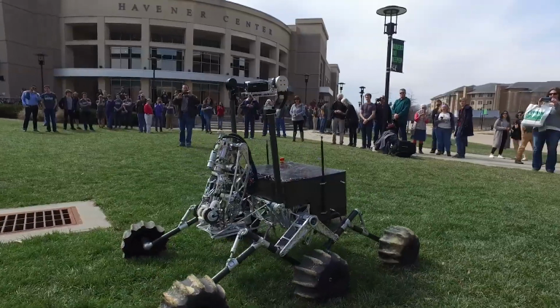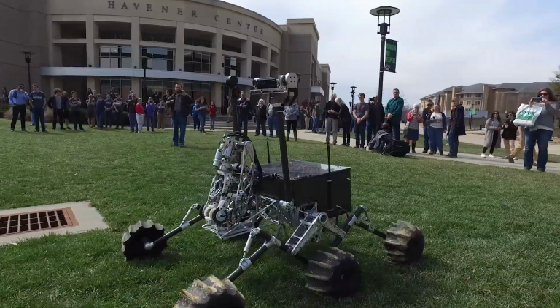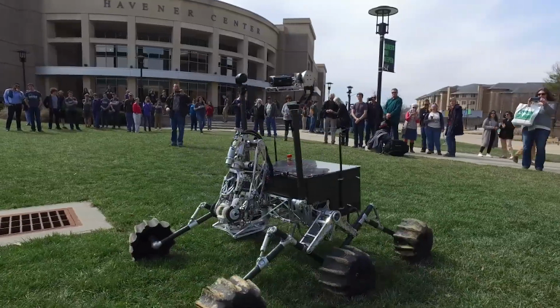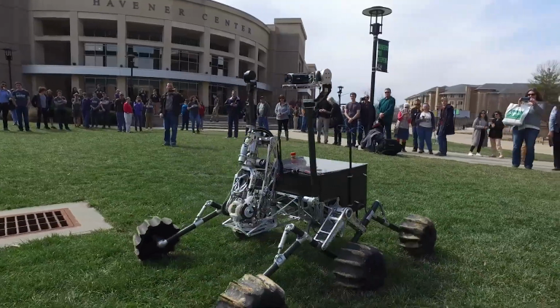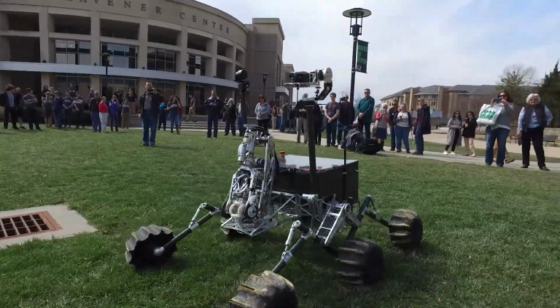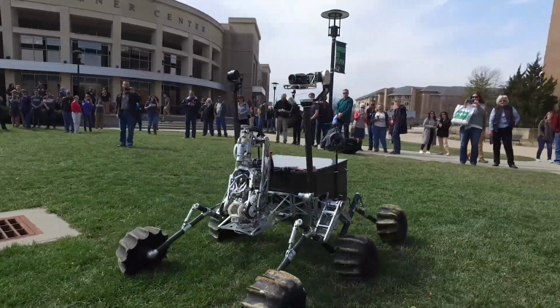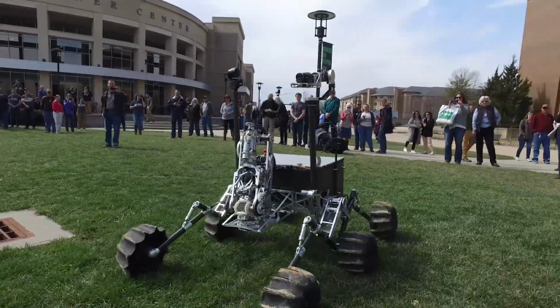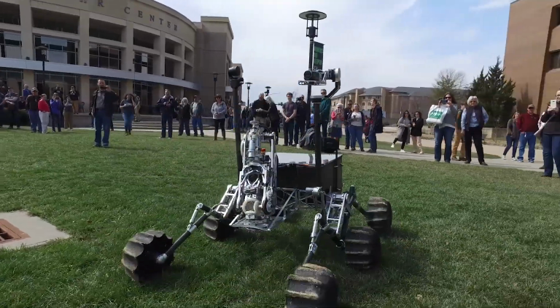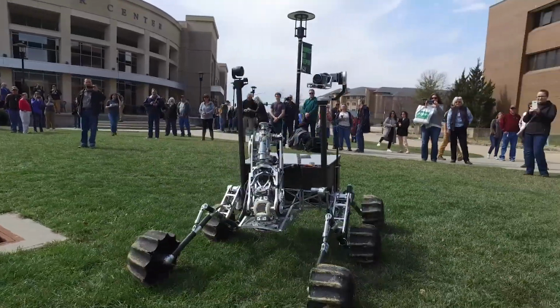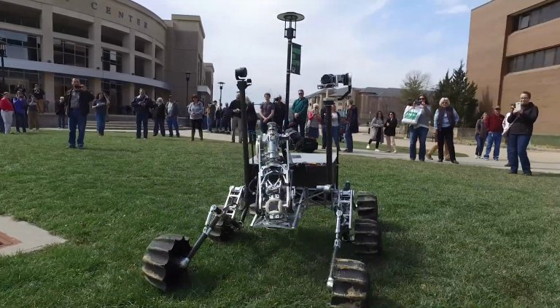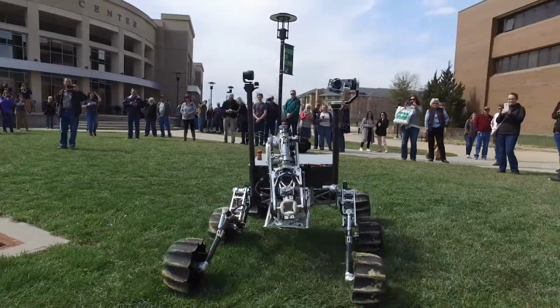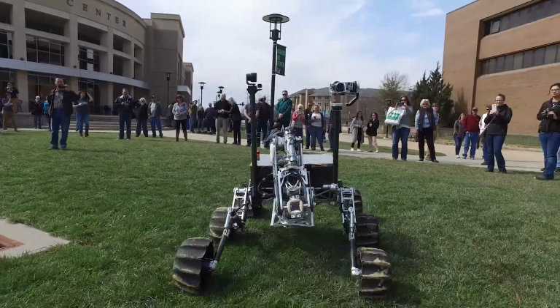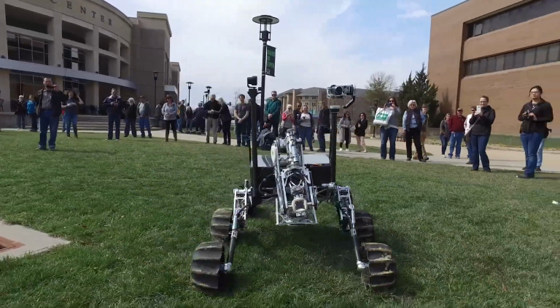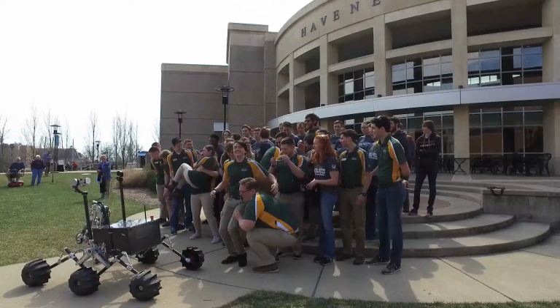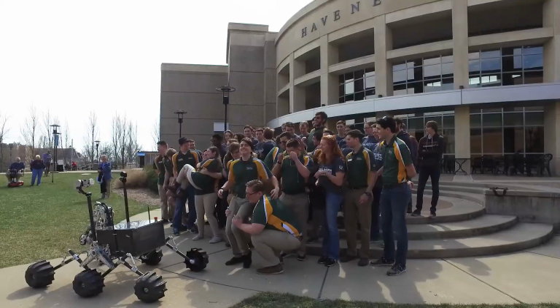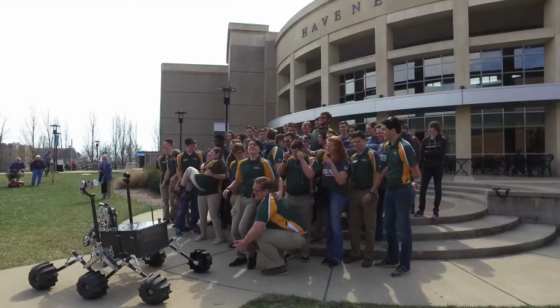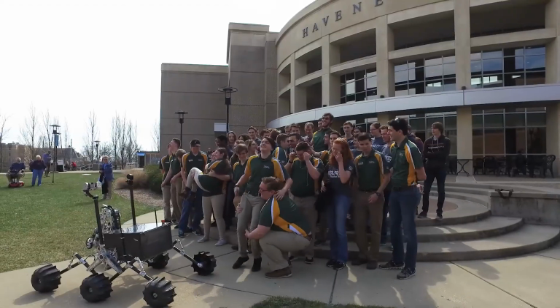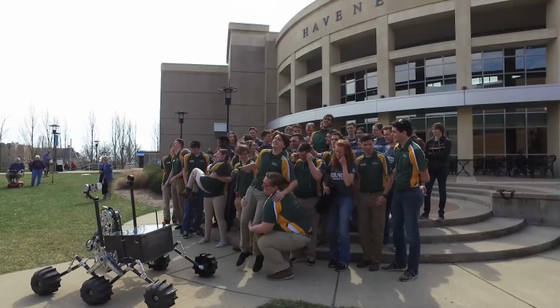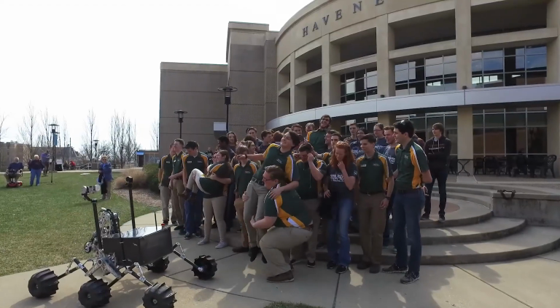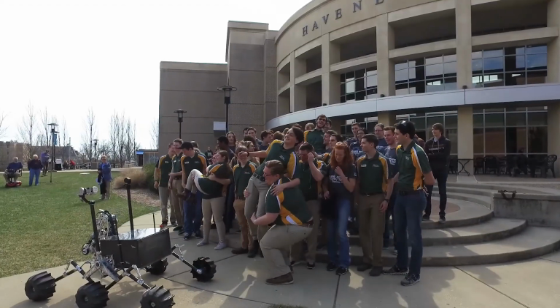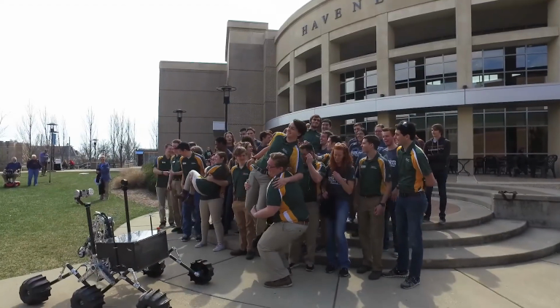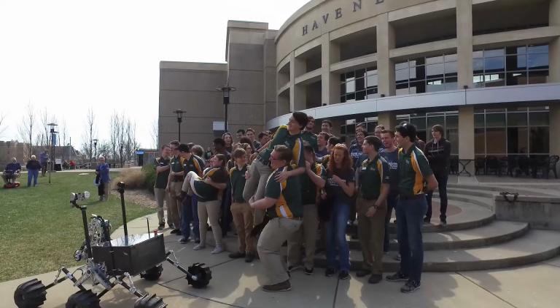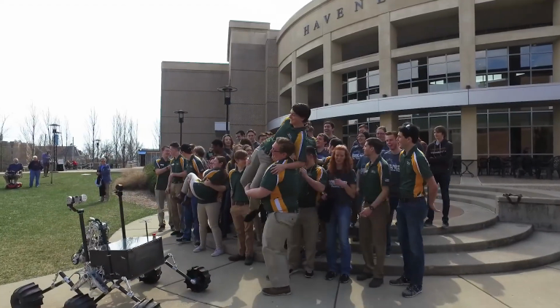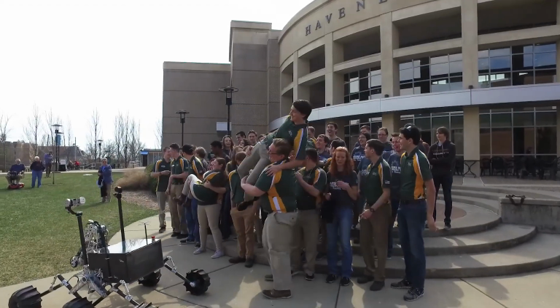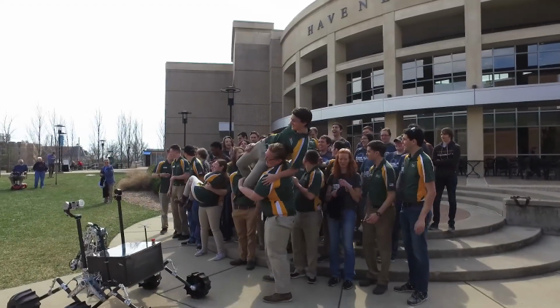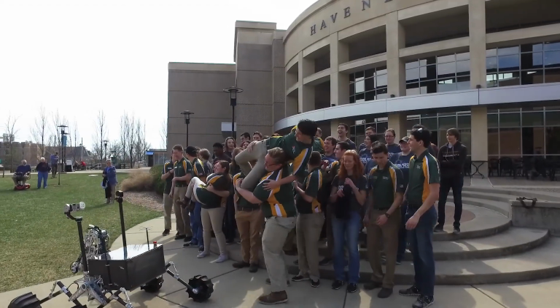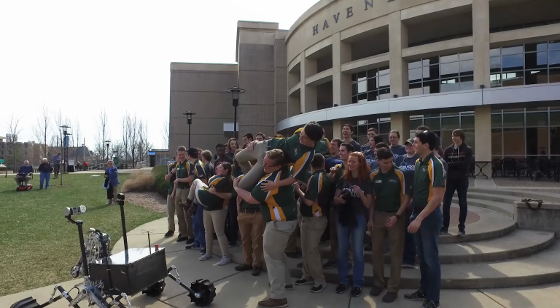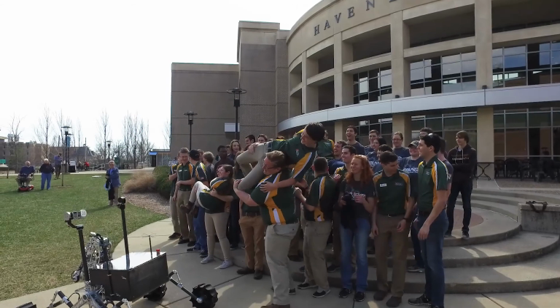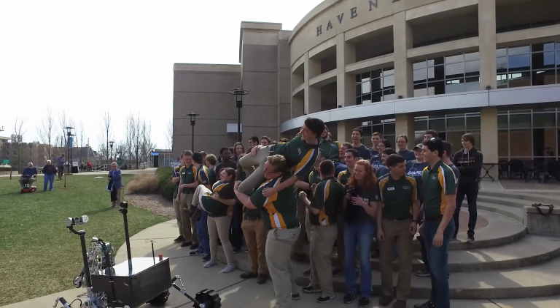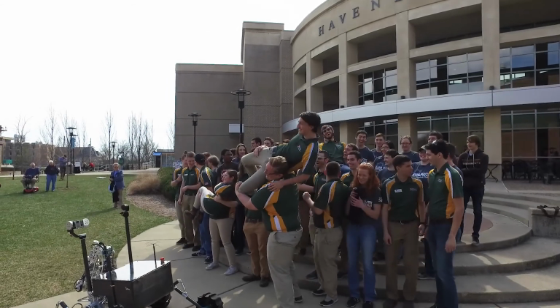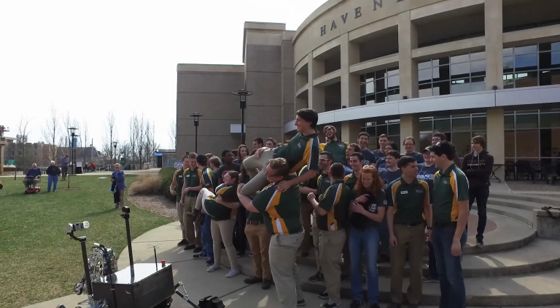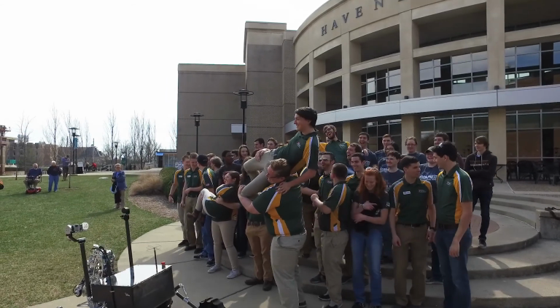This team not only builds a rover, but it builds our team members up into being the engineers of tomorrow.